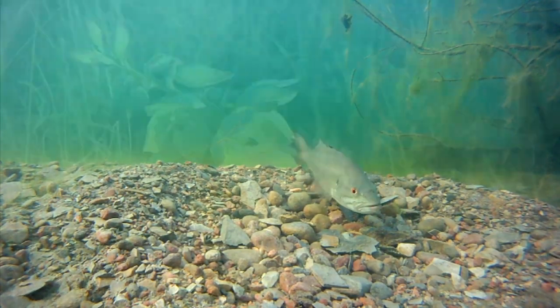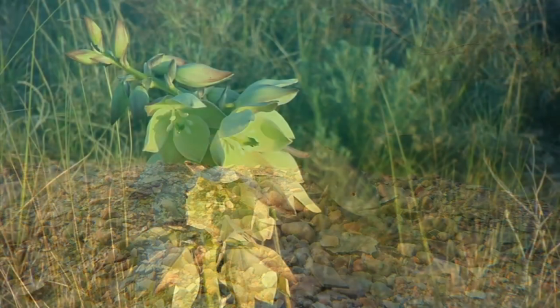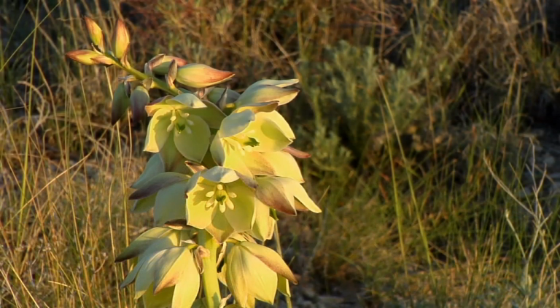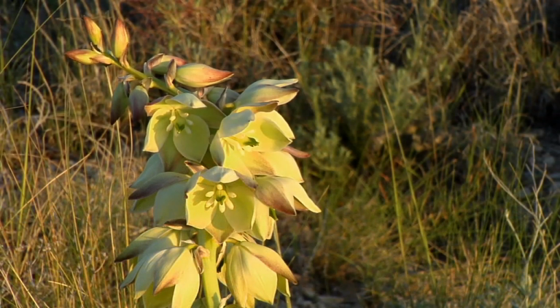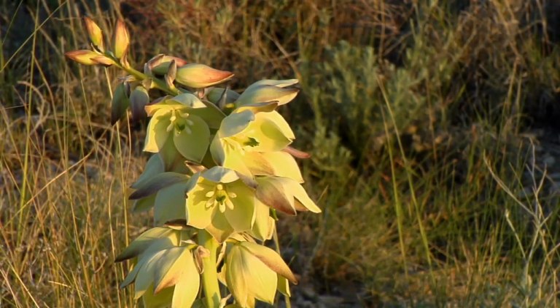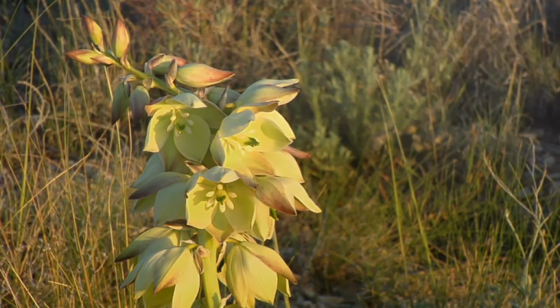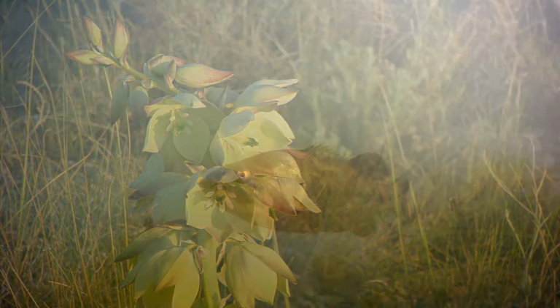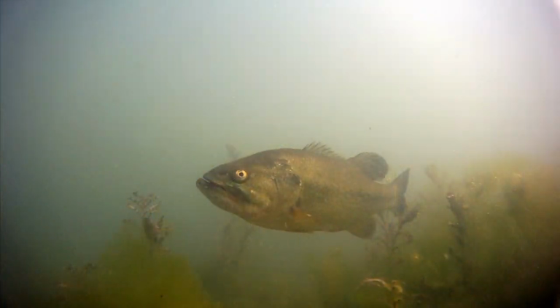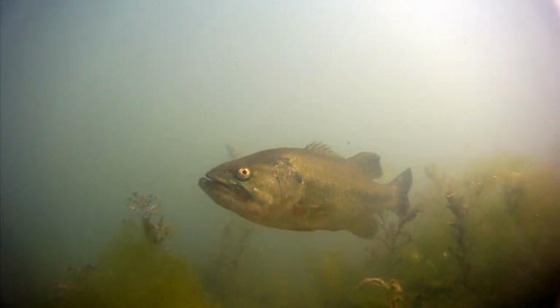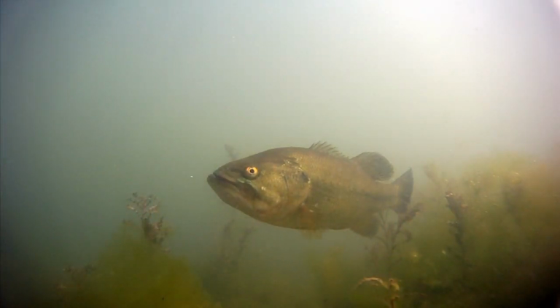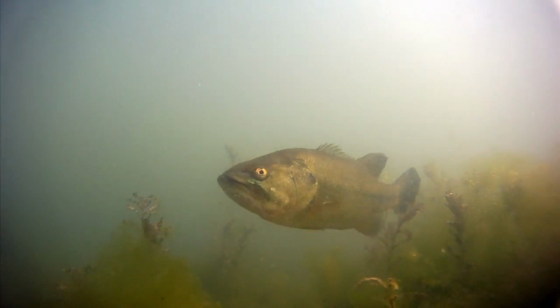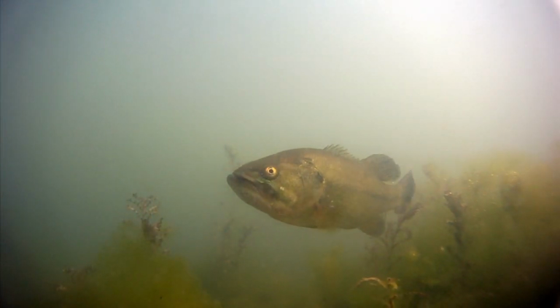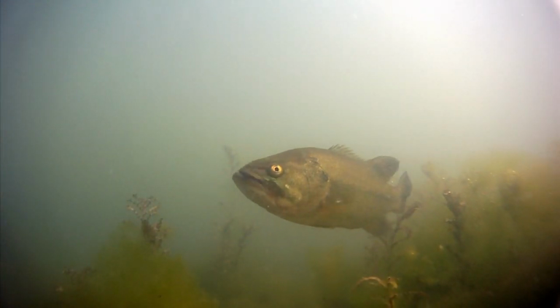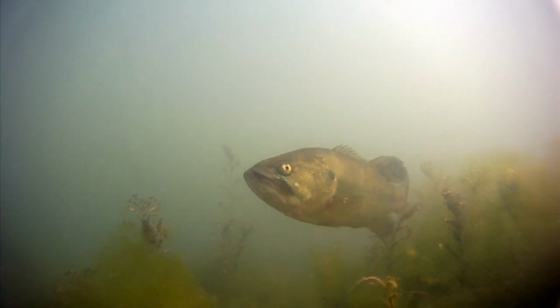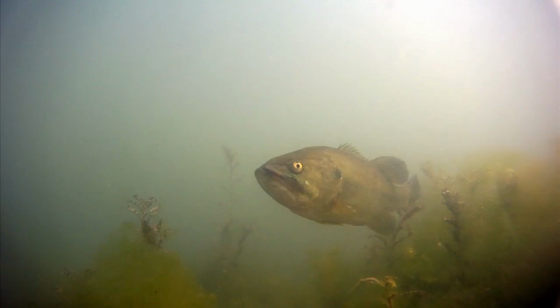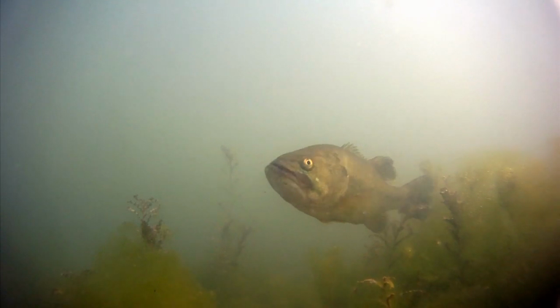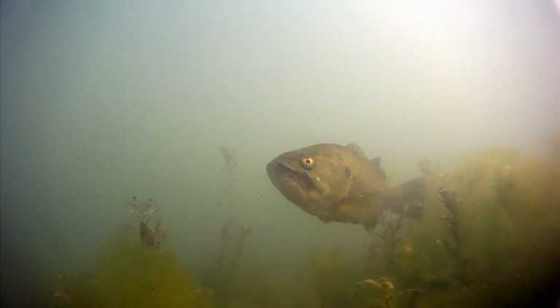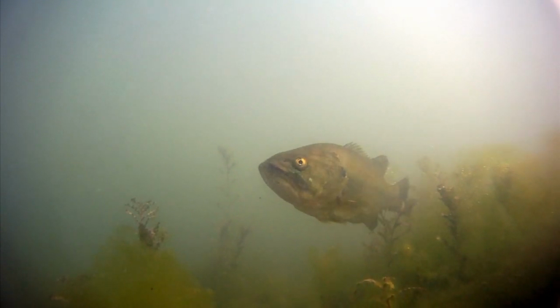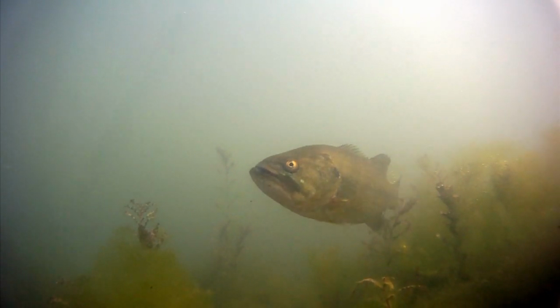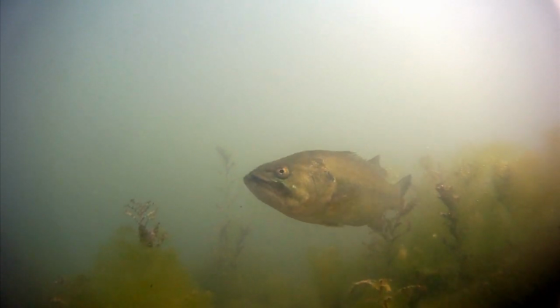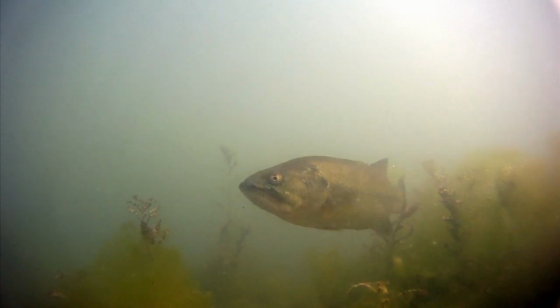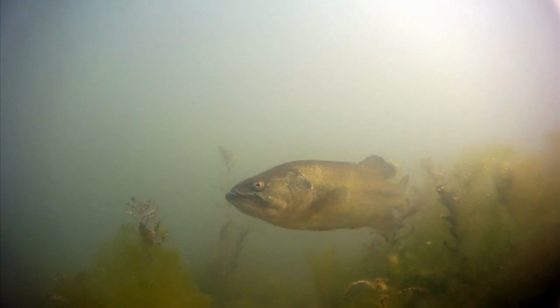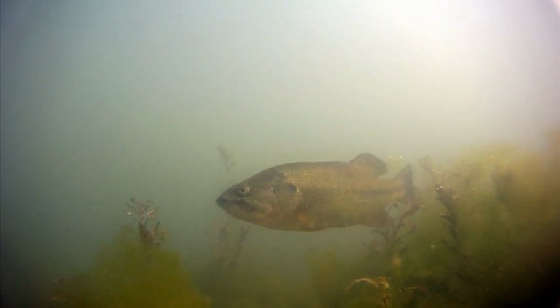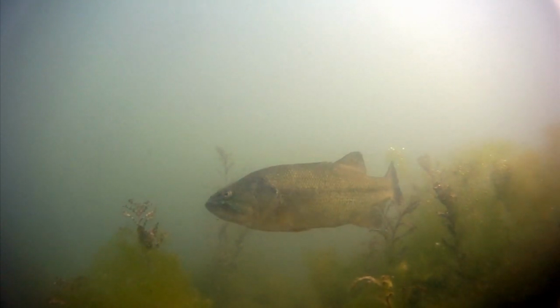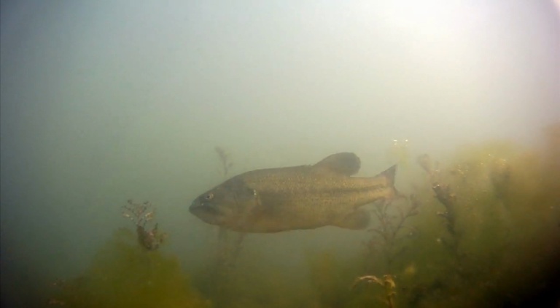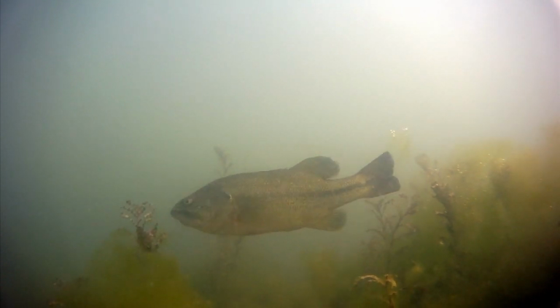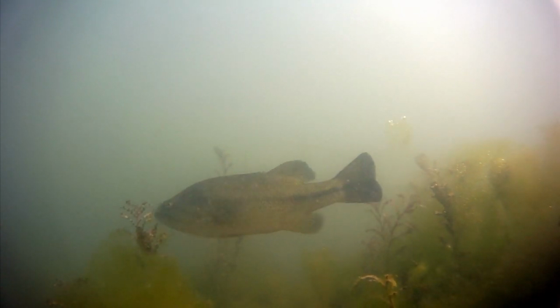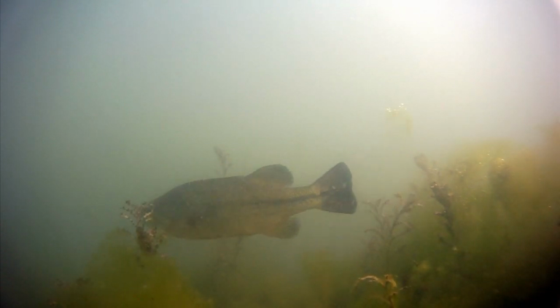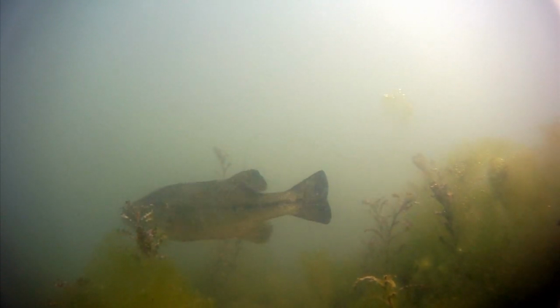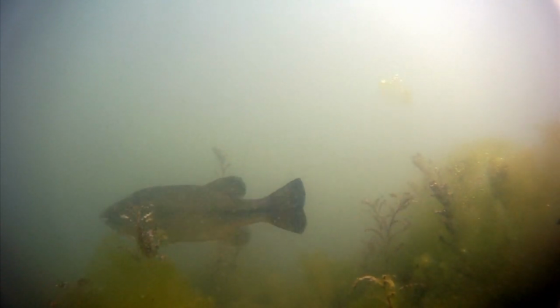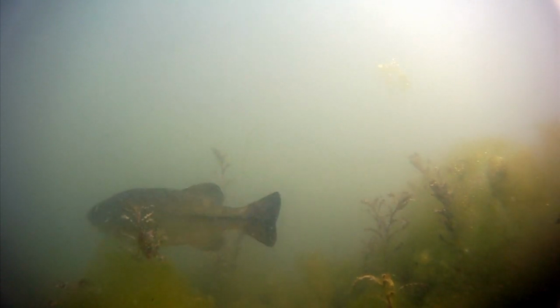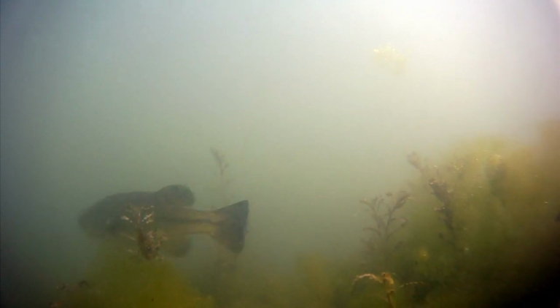Farther back in the cove, largemouth bass are also on the beds, but they prefer to build their spawning beds in a little more vegetation.